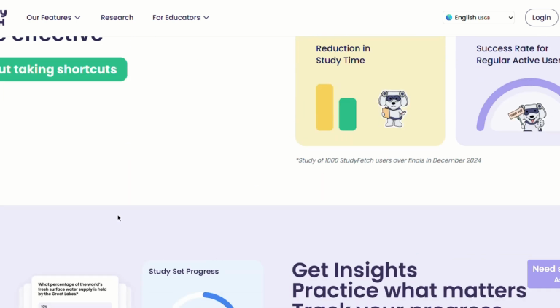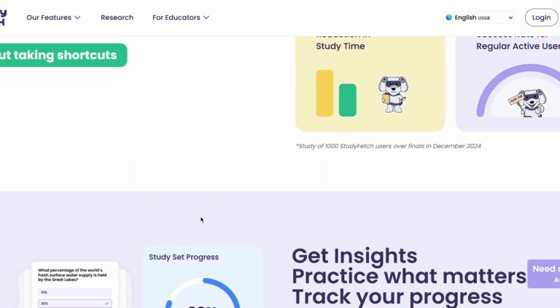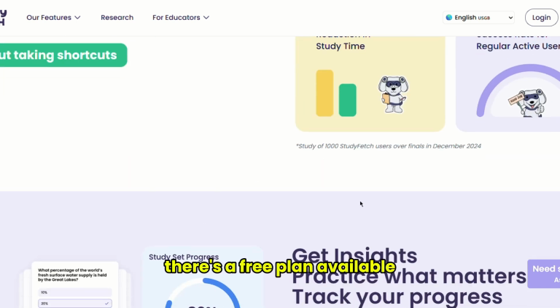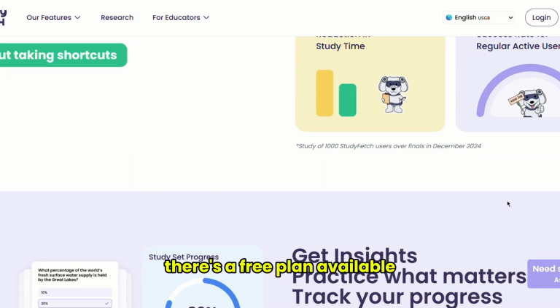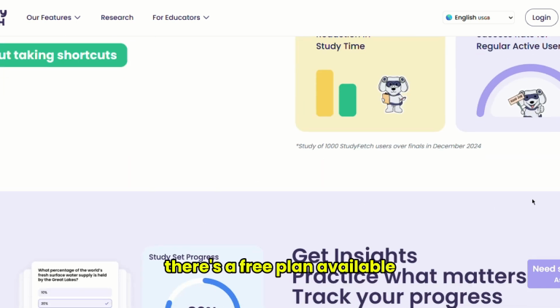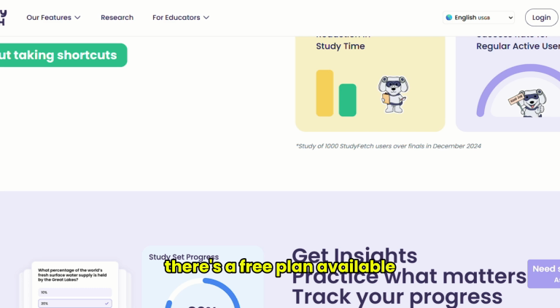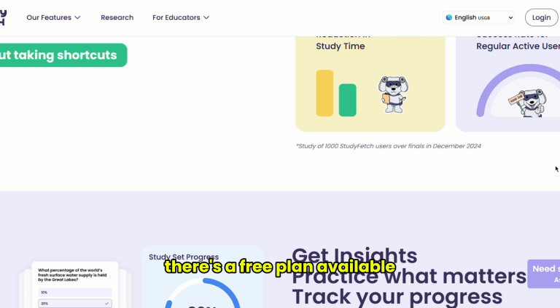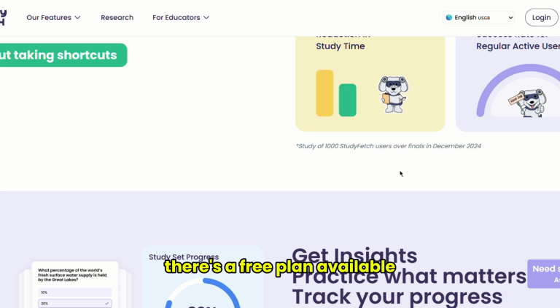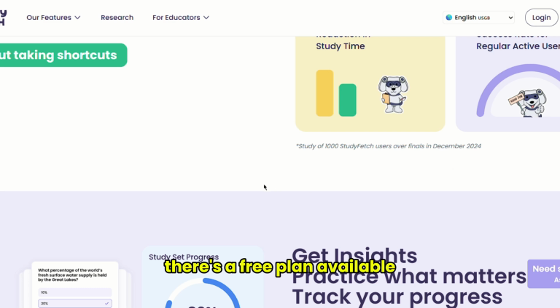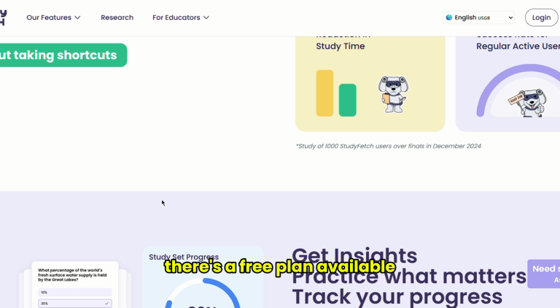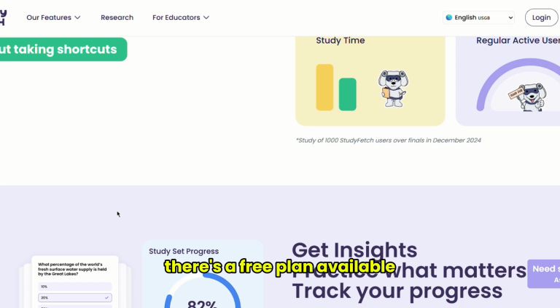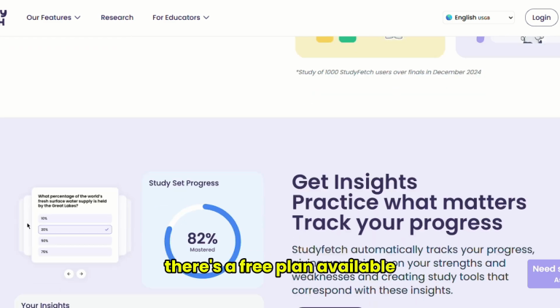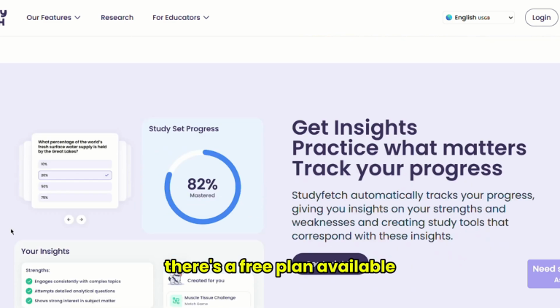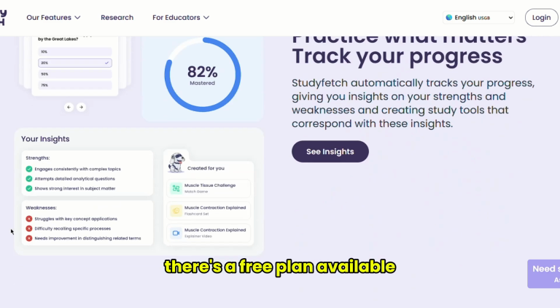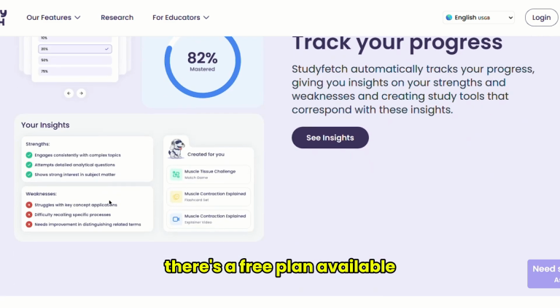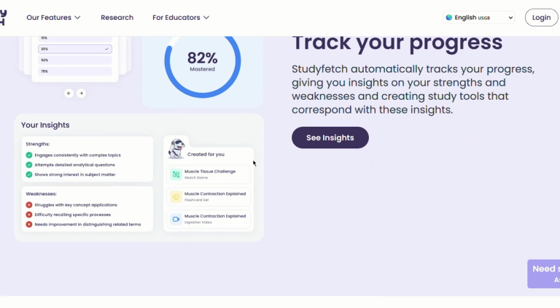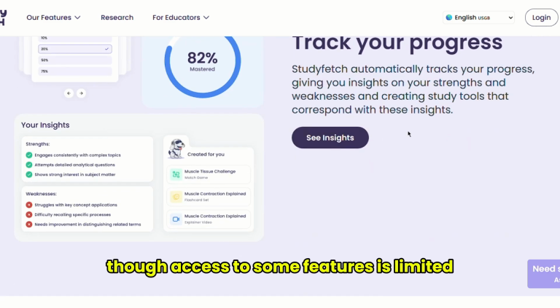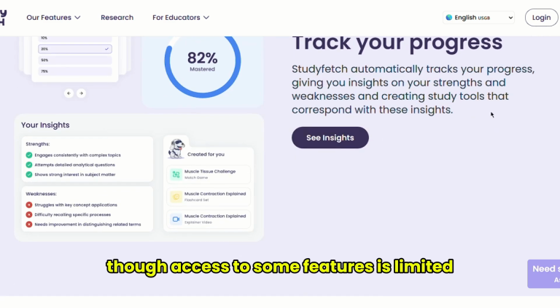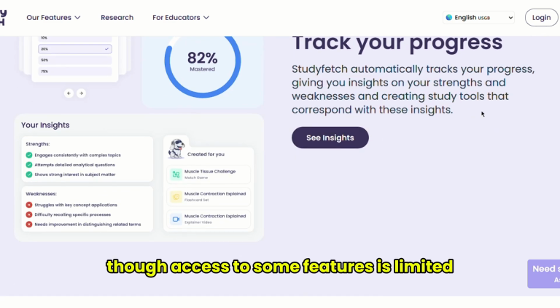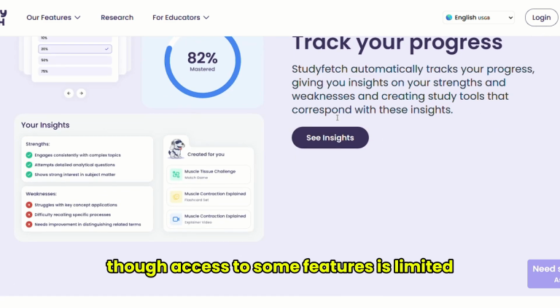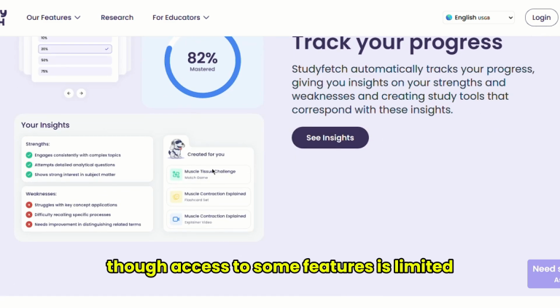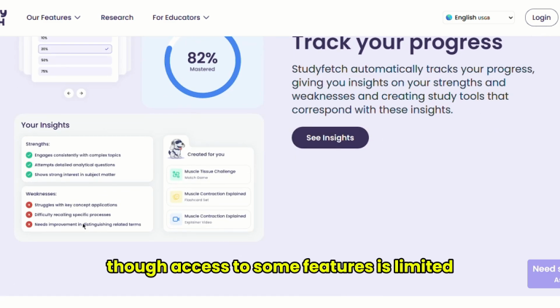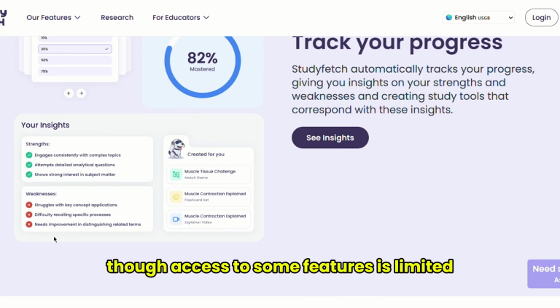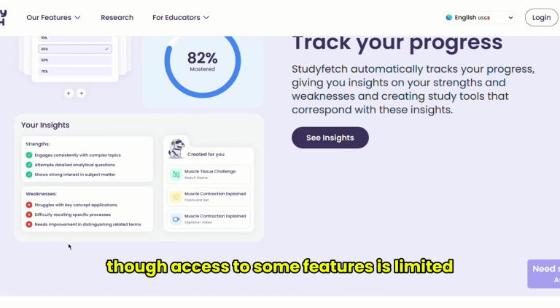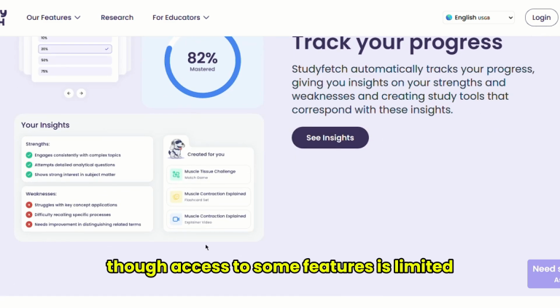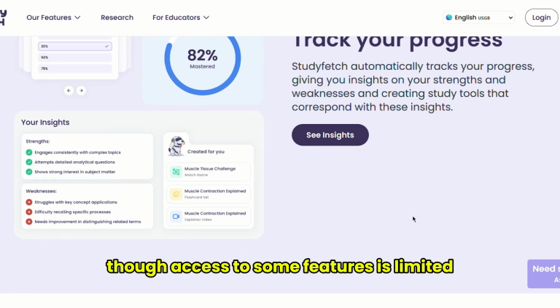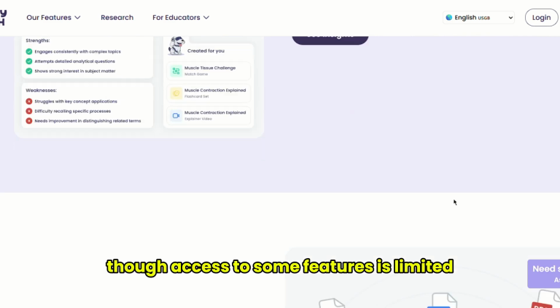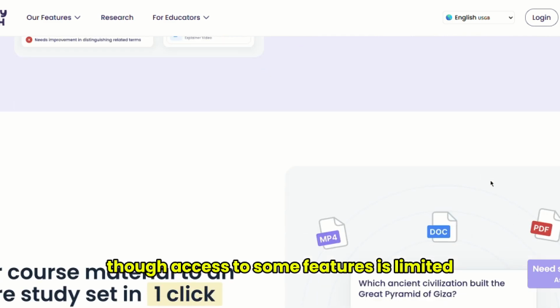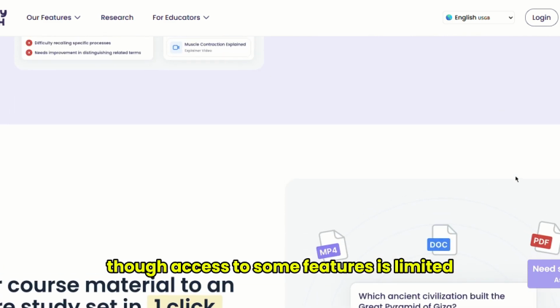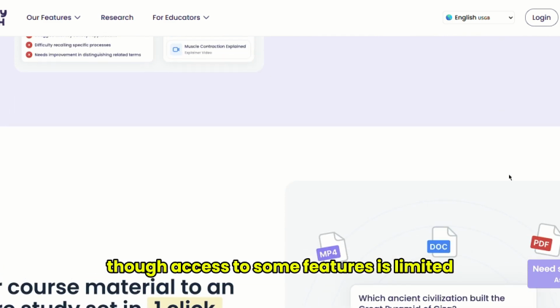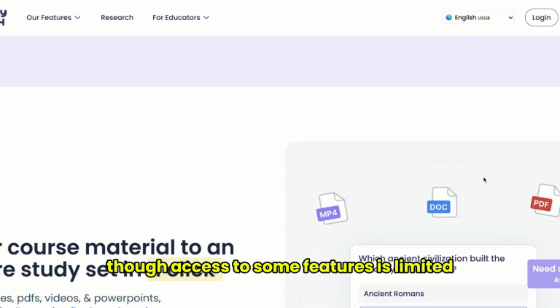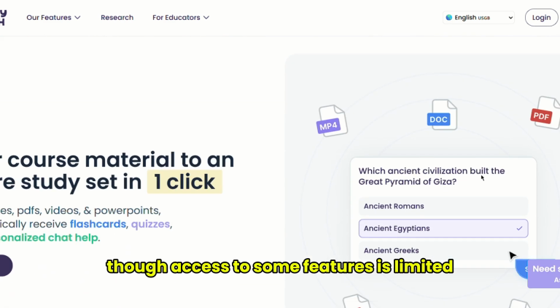There's a free plan available, though access to some features is limited.